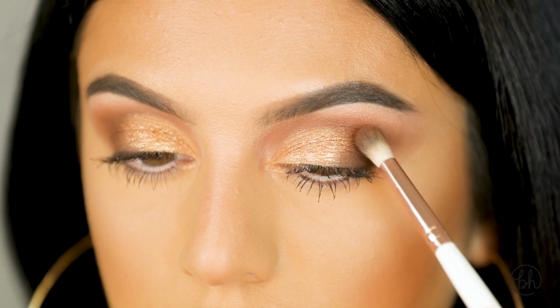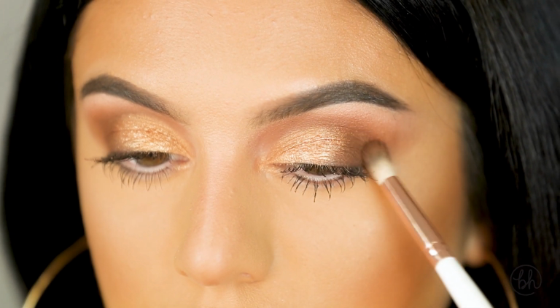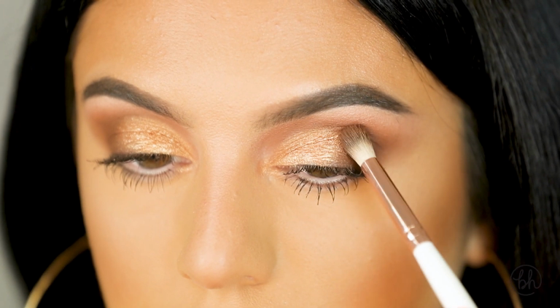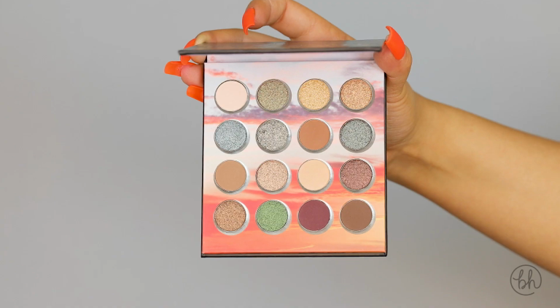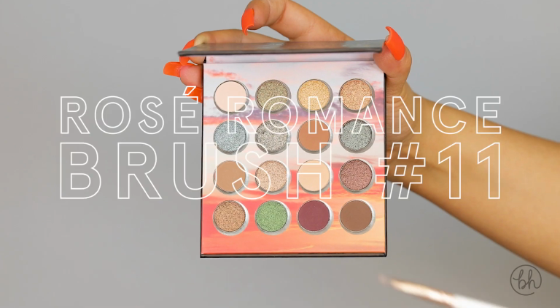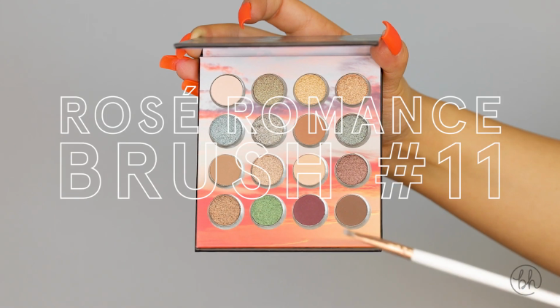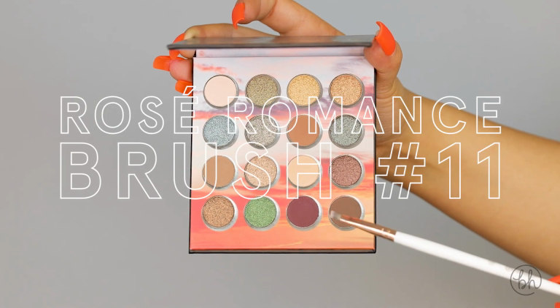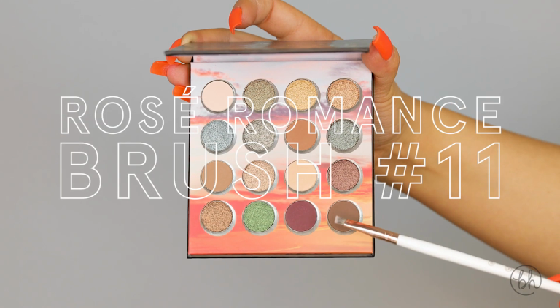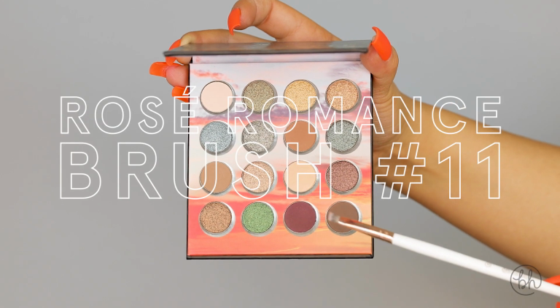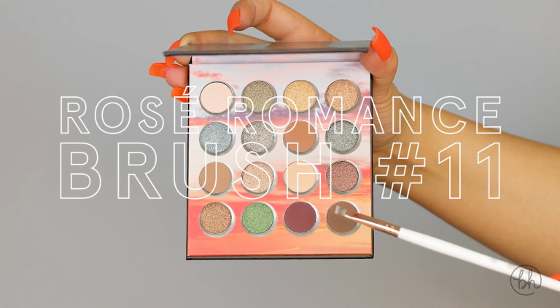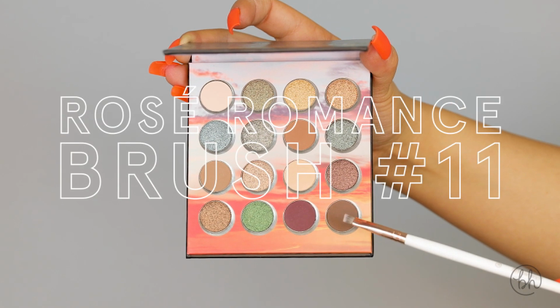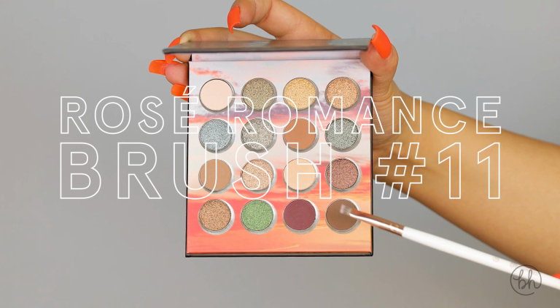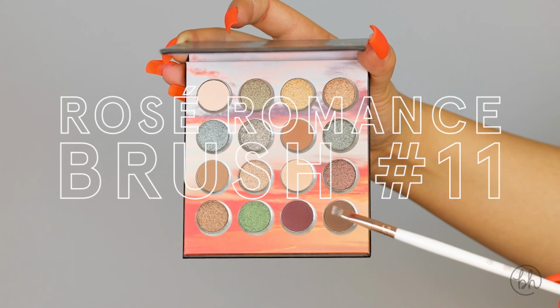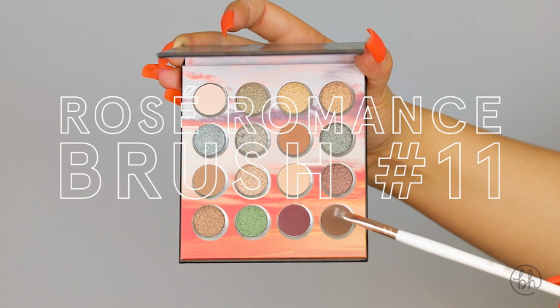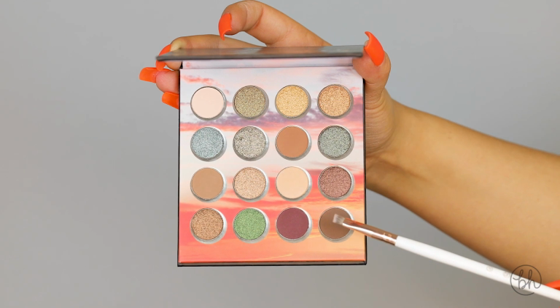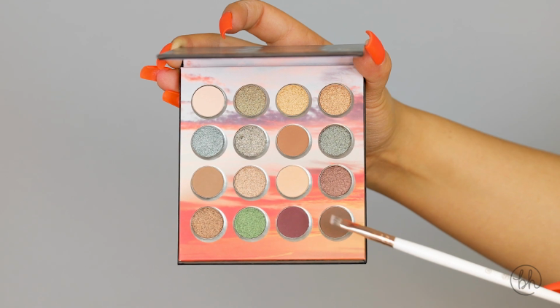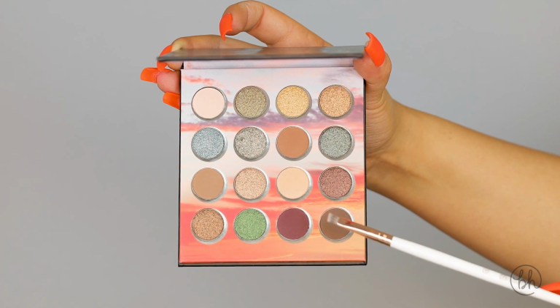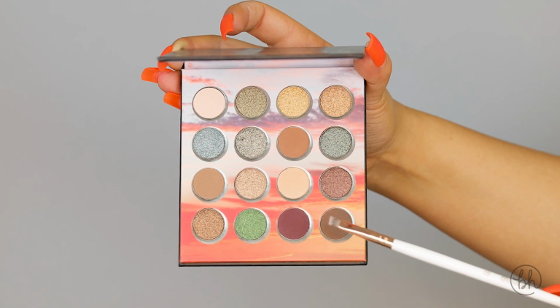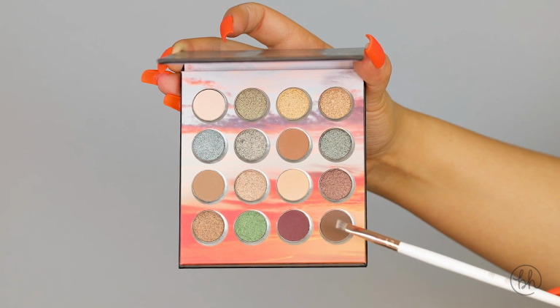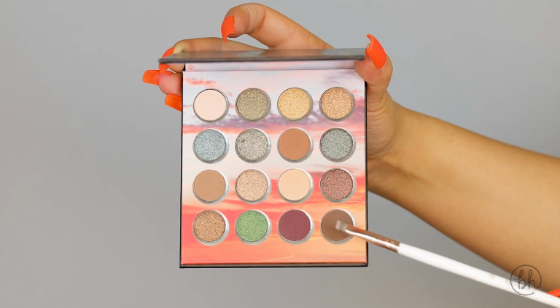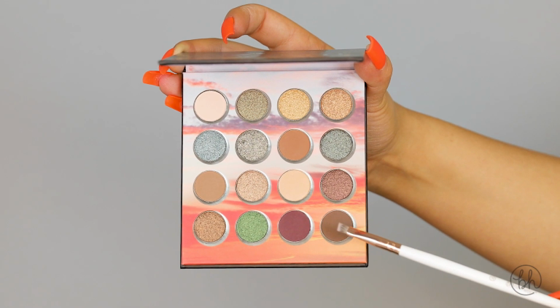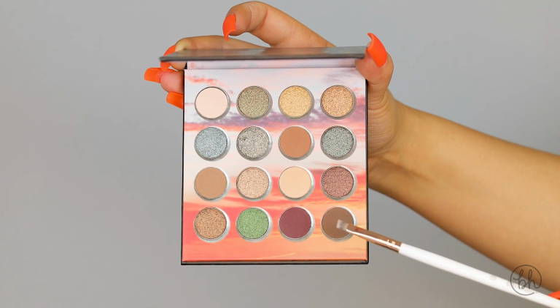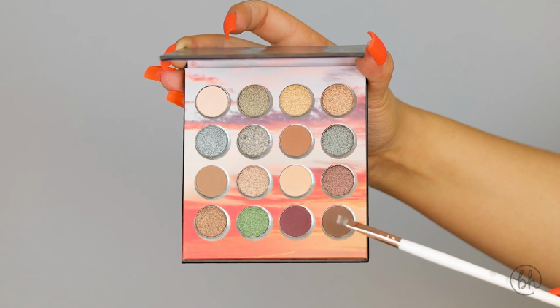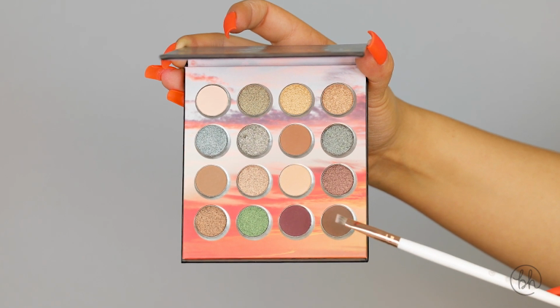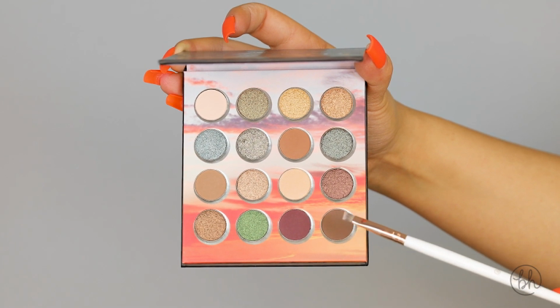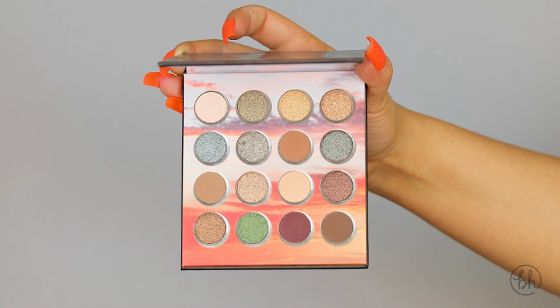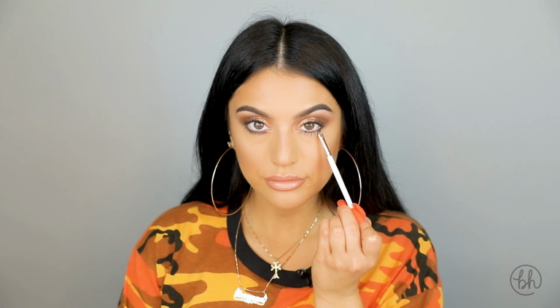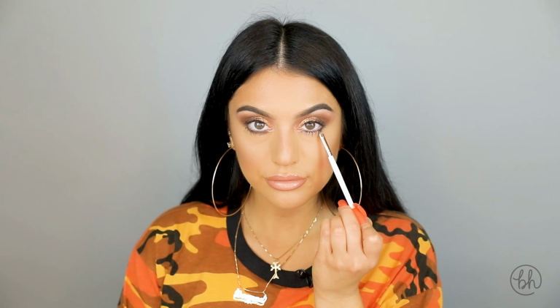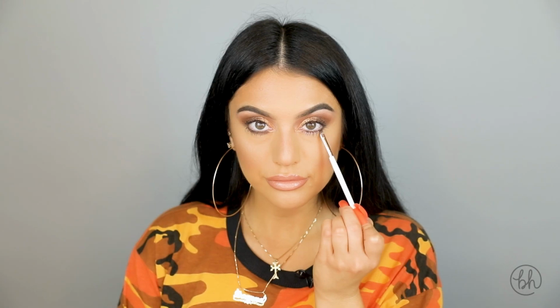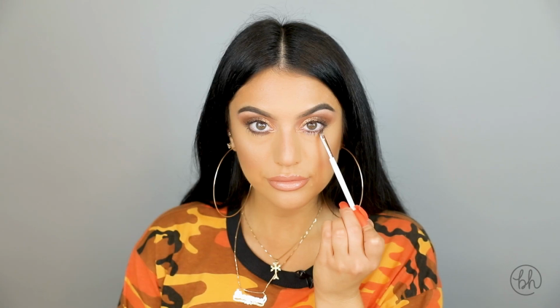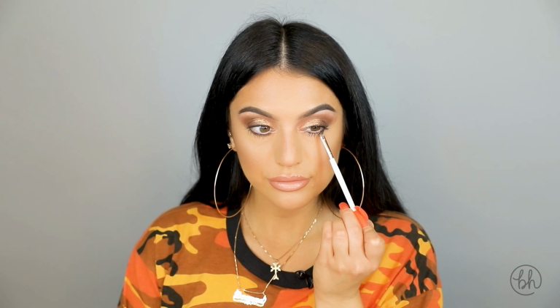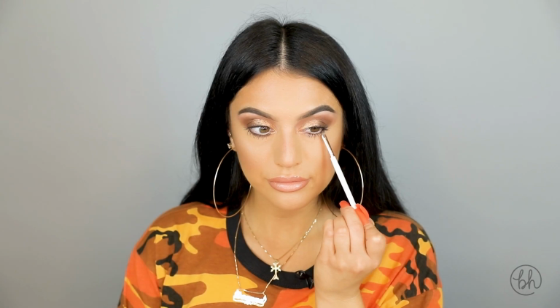Next, with my number 11 angle brush, I'm going to take that same dark brown shadow and place it underneath my lash line.